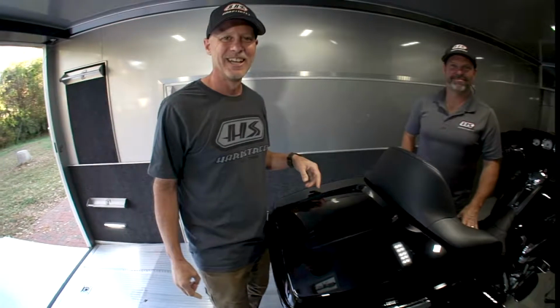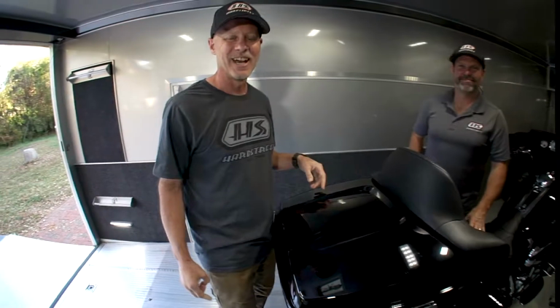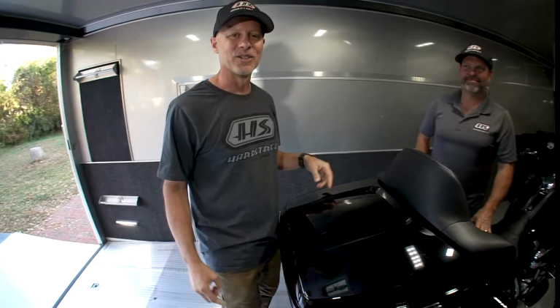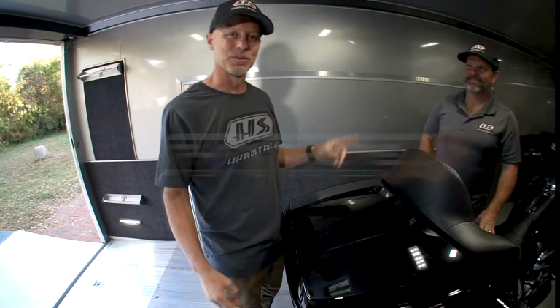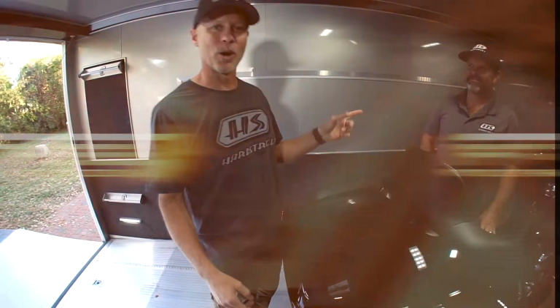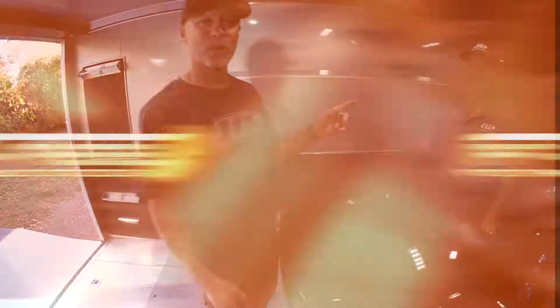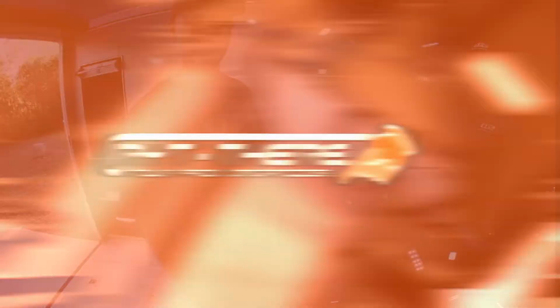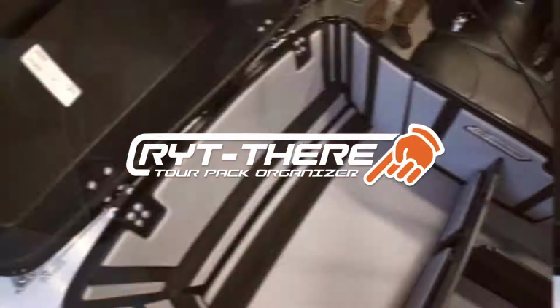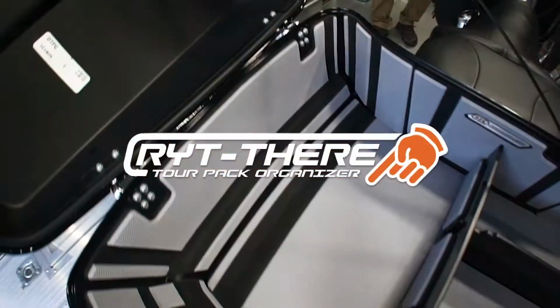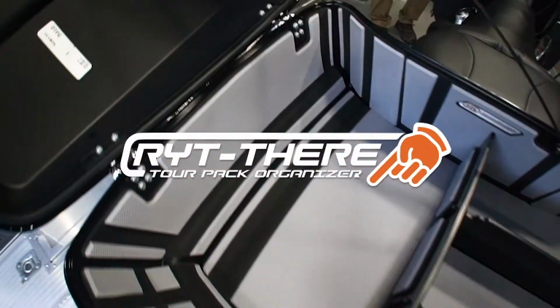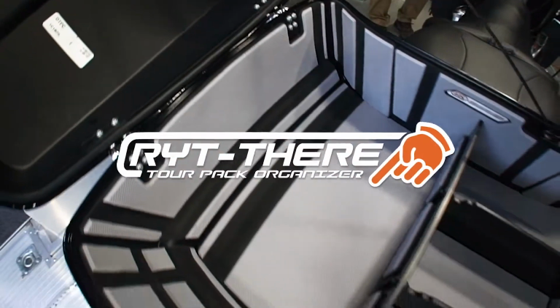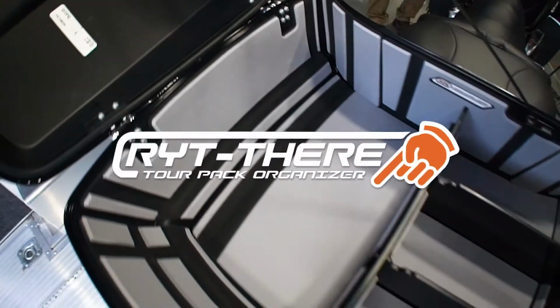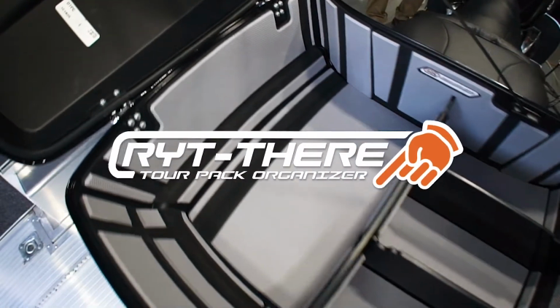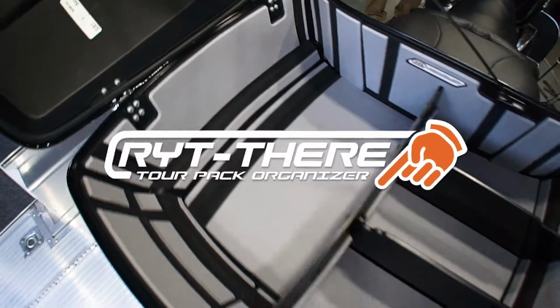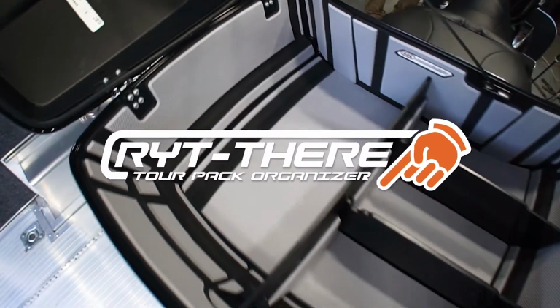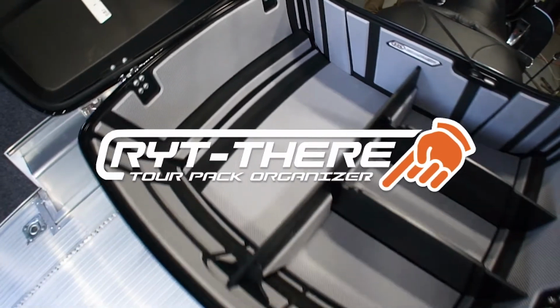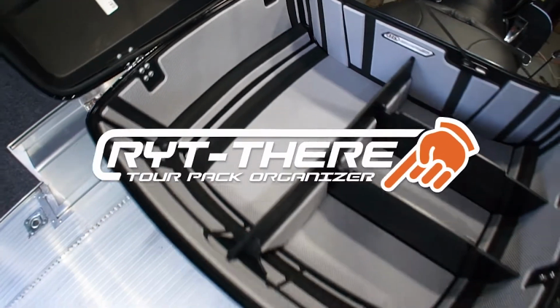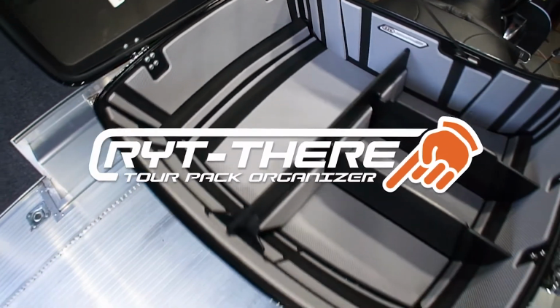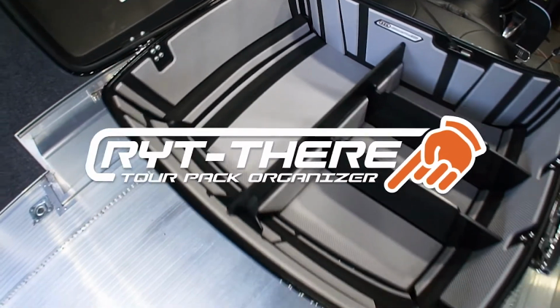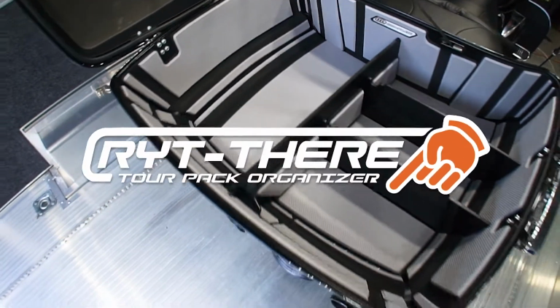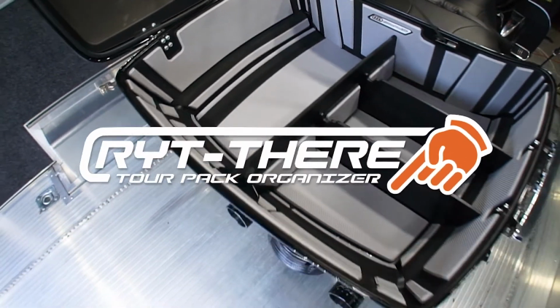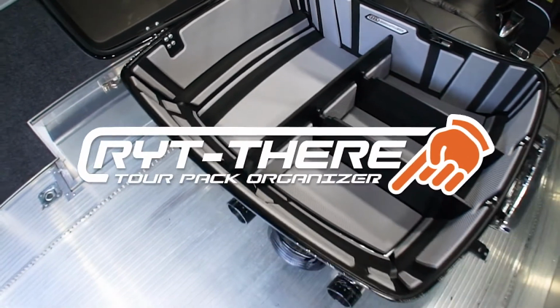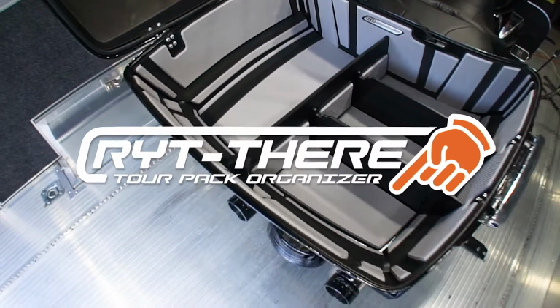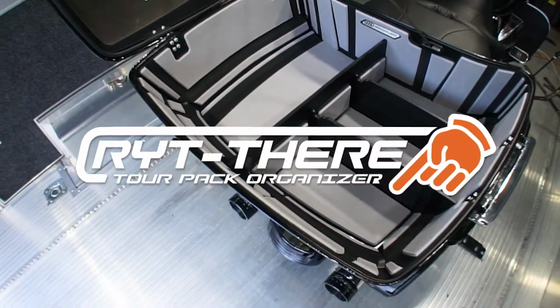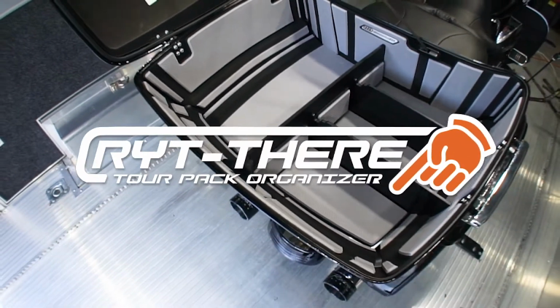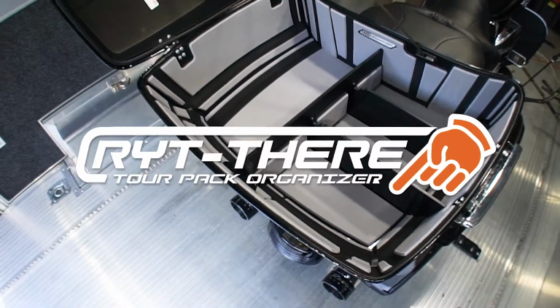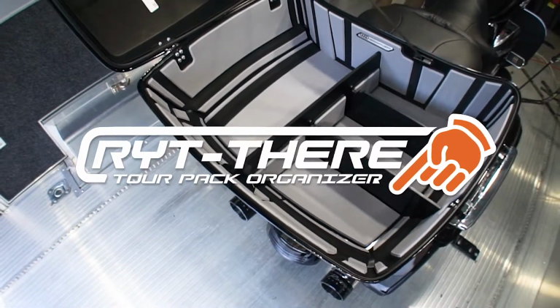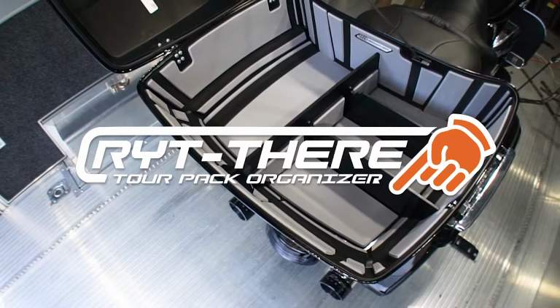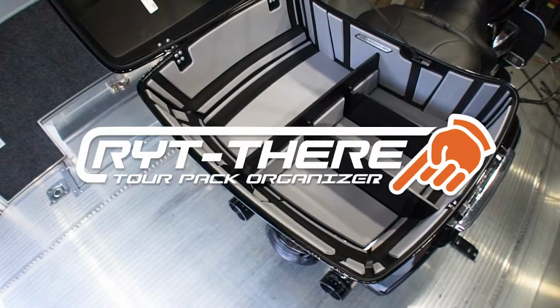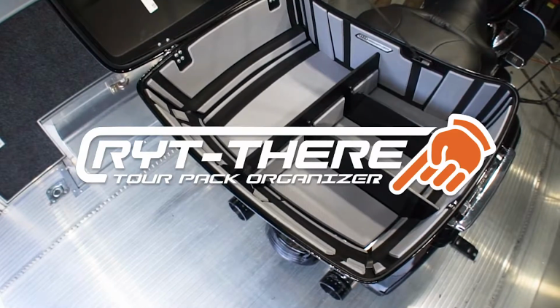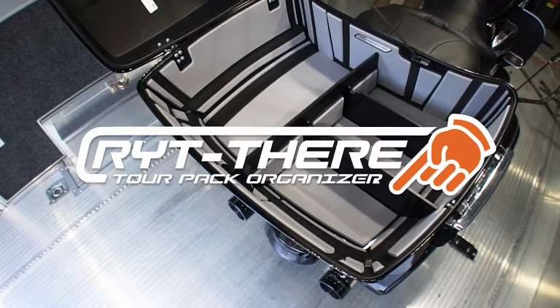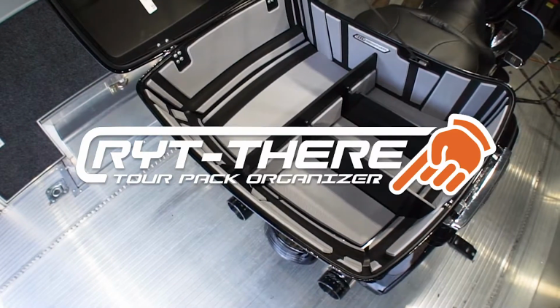Hey, this is Mario and Glenn from Hard Street, and today we're going to talk to you about the Right There Tour Pack Organizer.